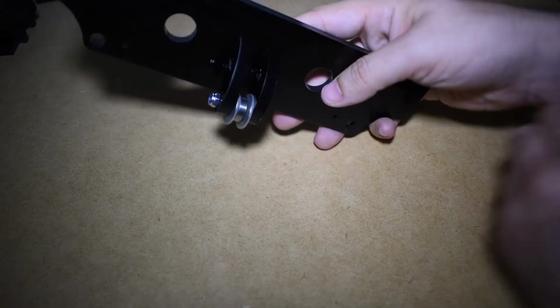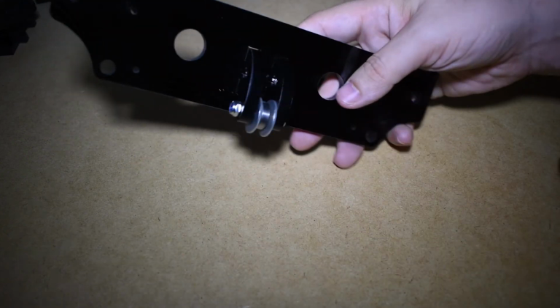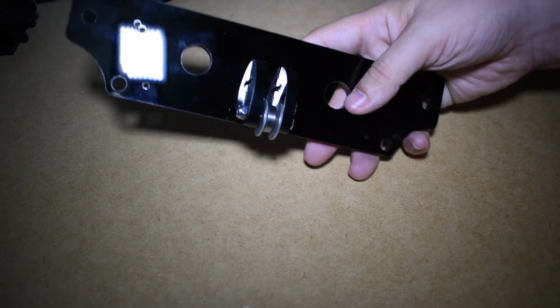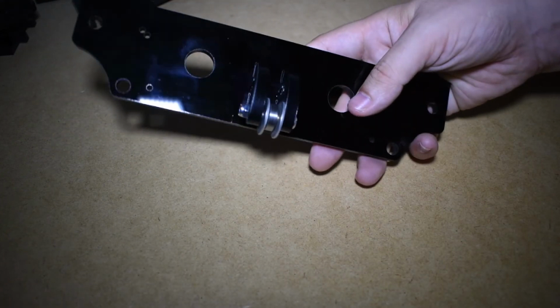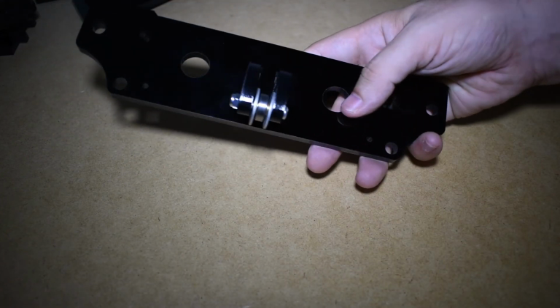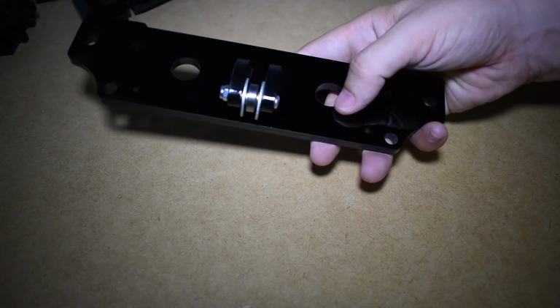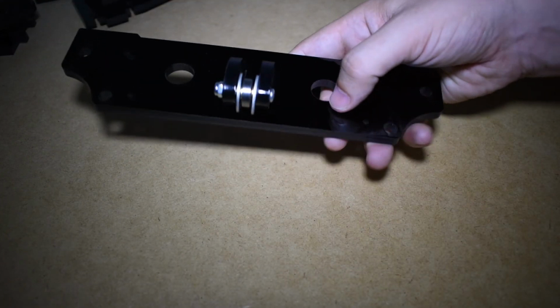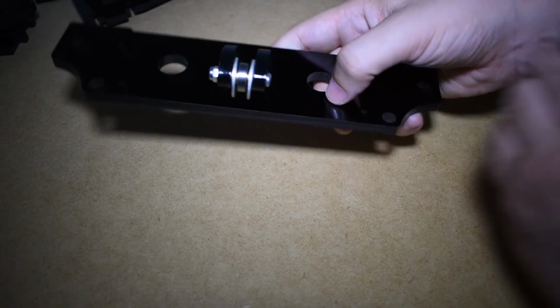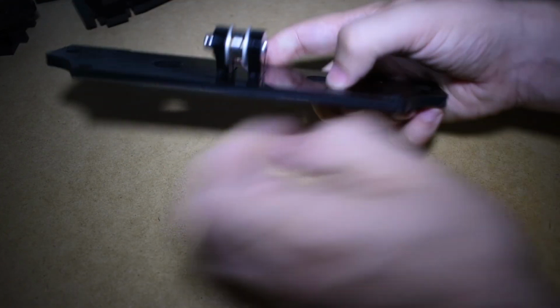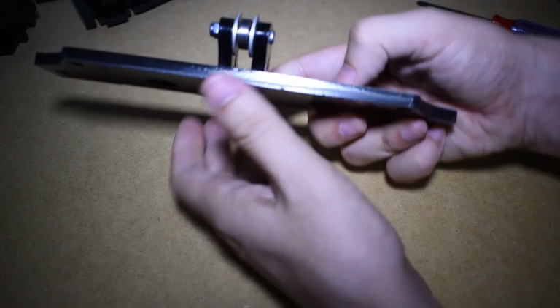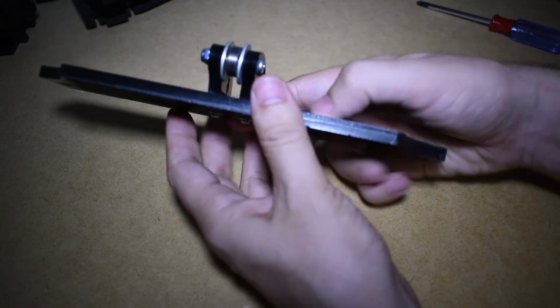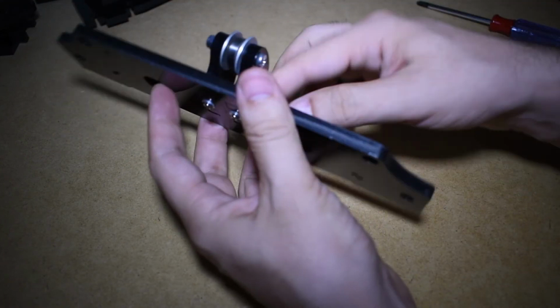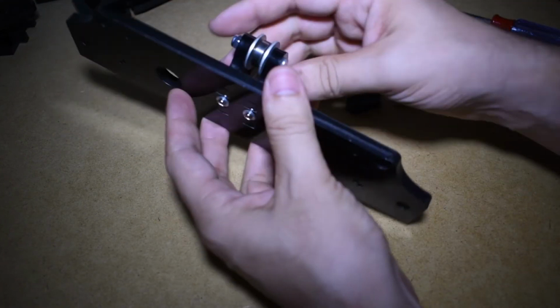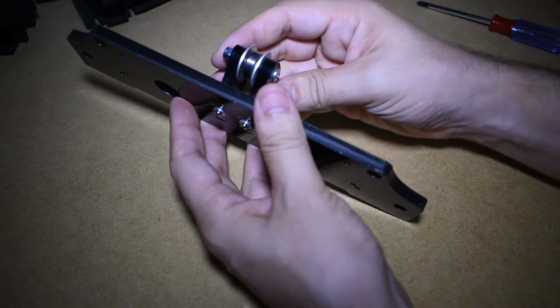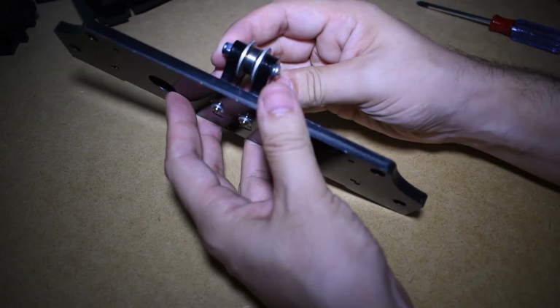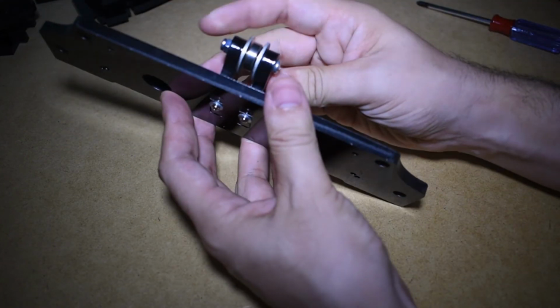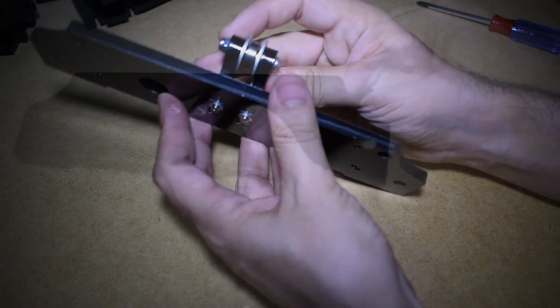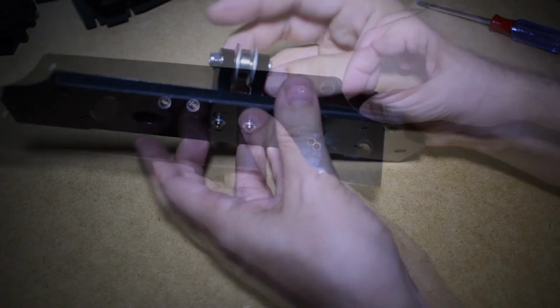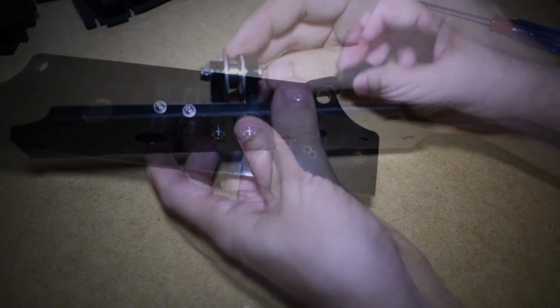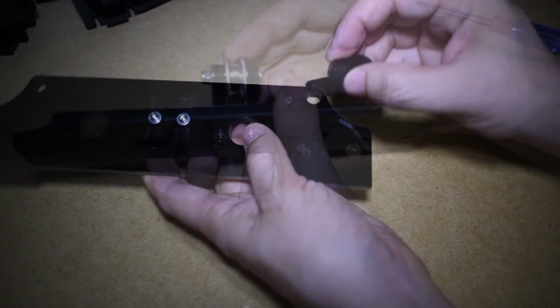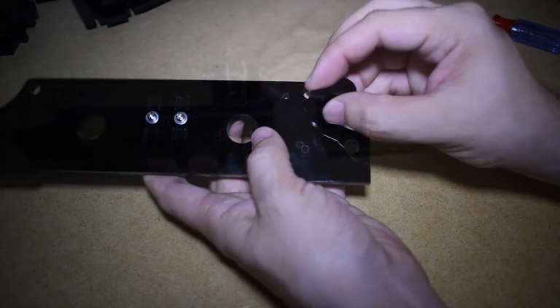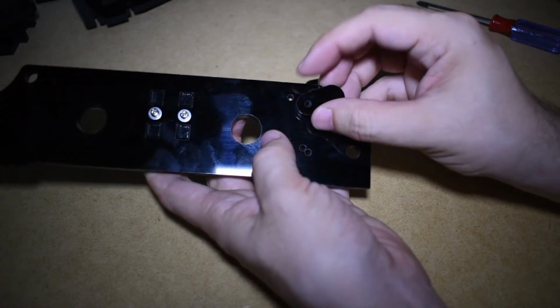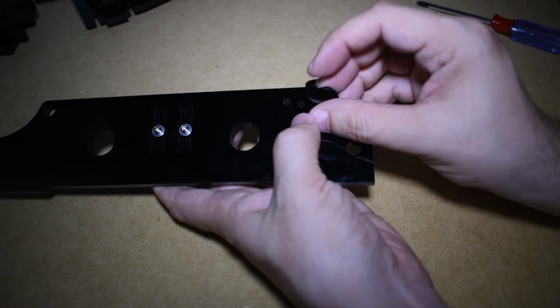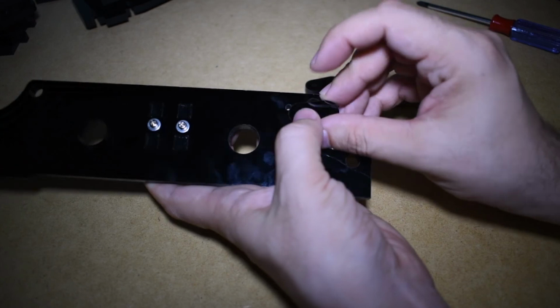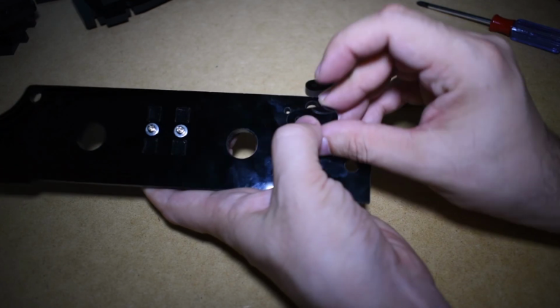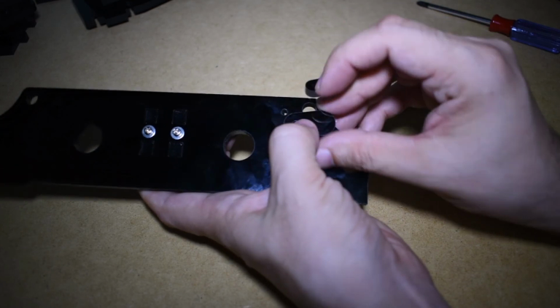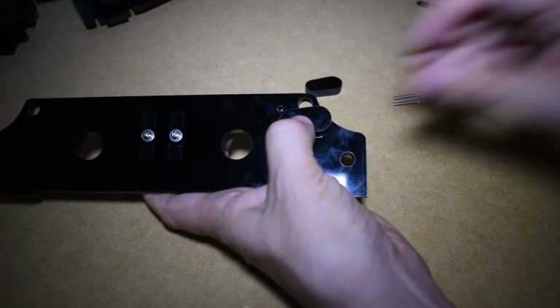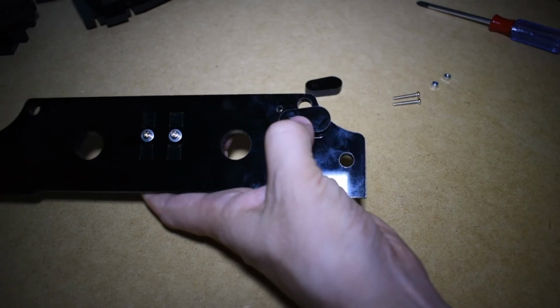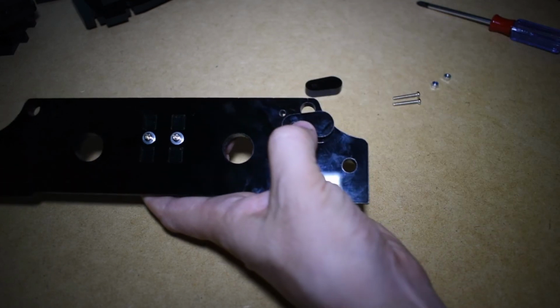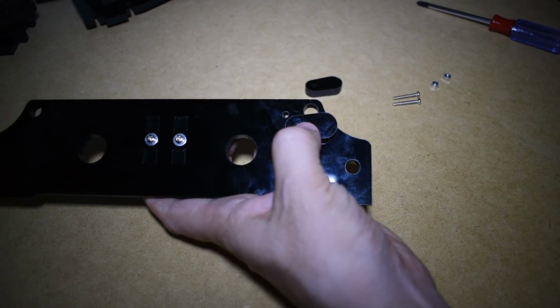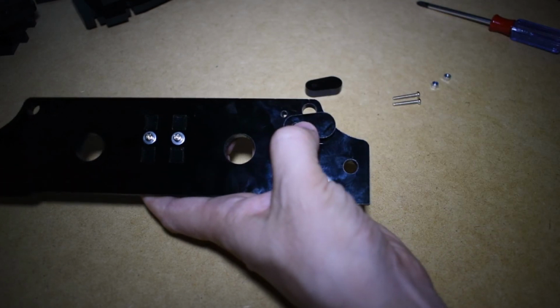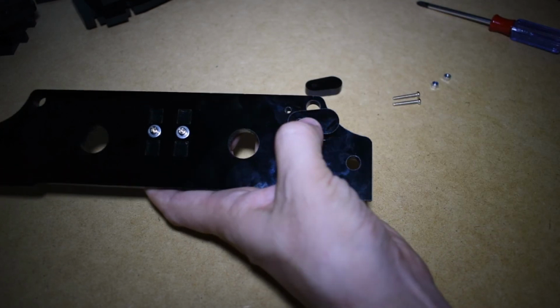The idler is in place and spinning perfectly. Now on to the rod caps.